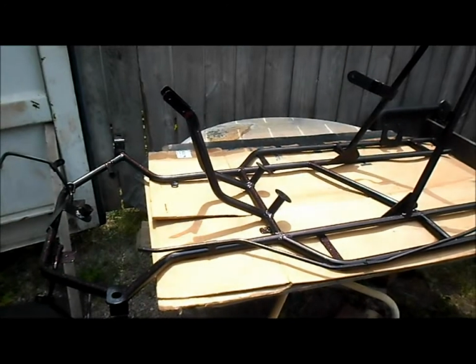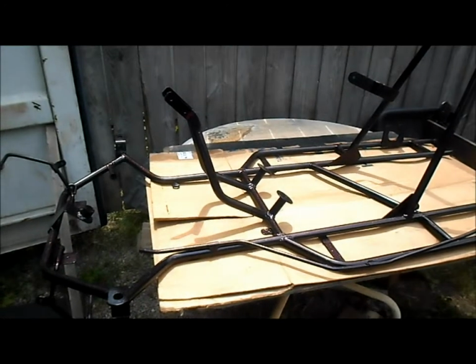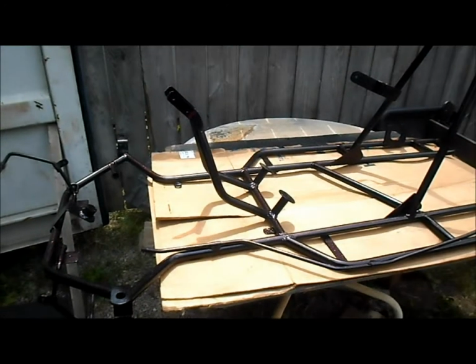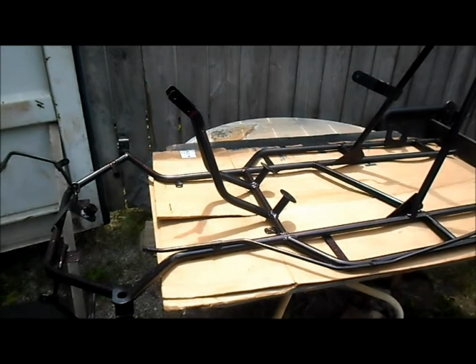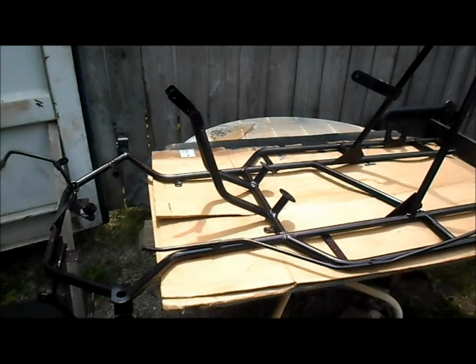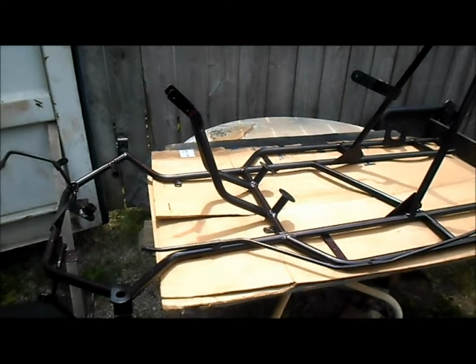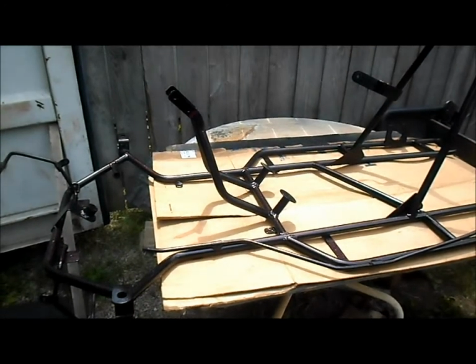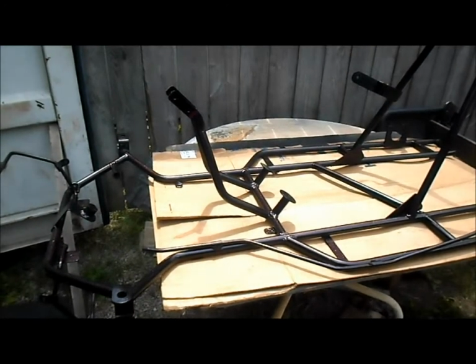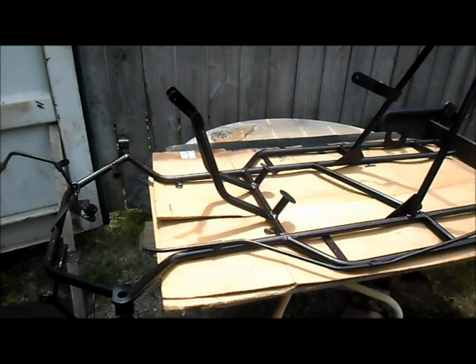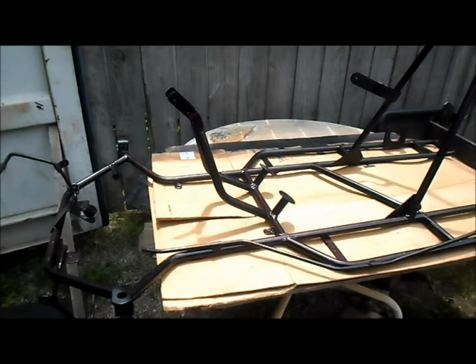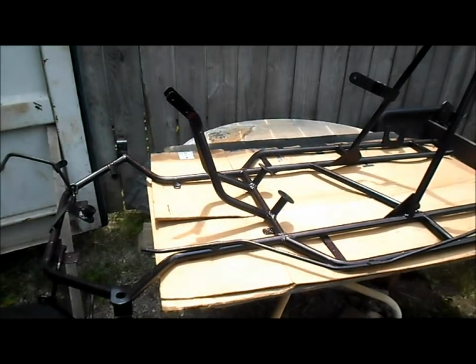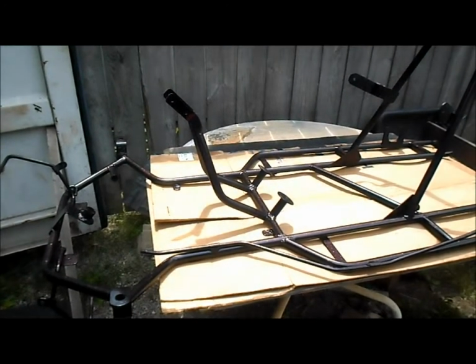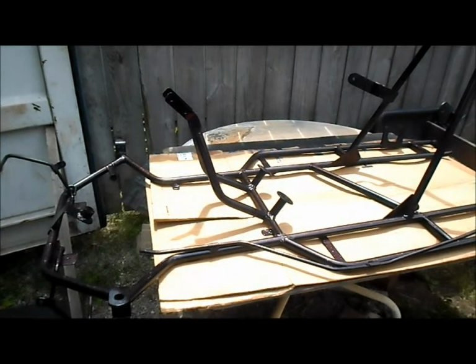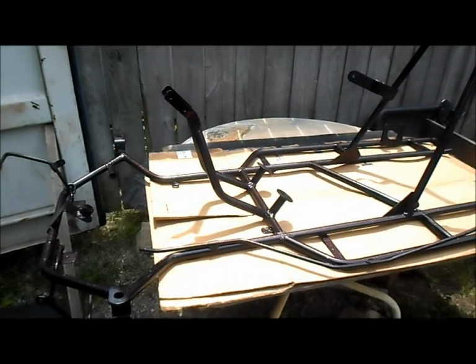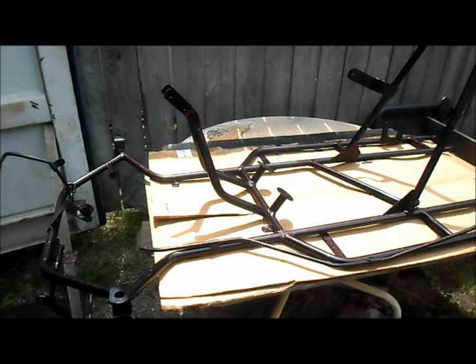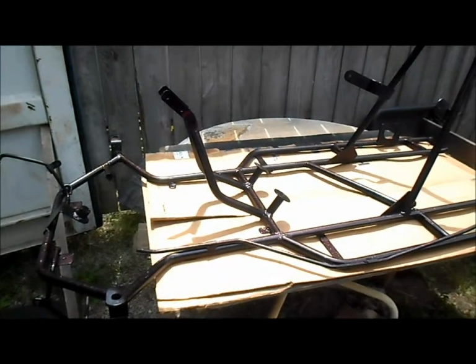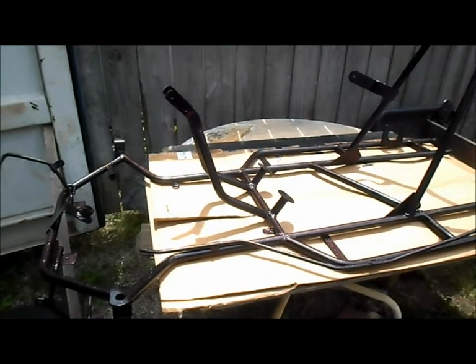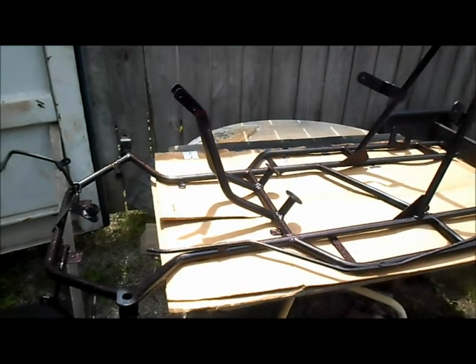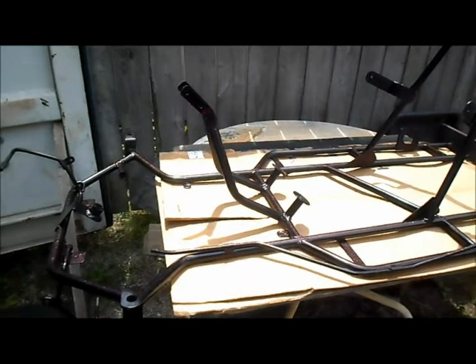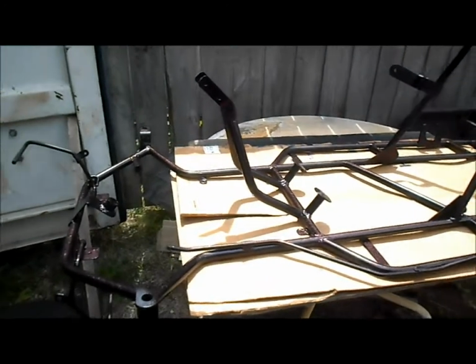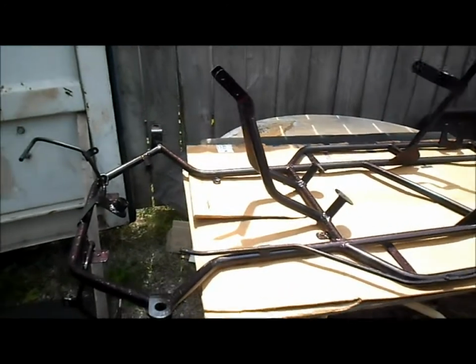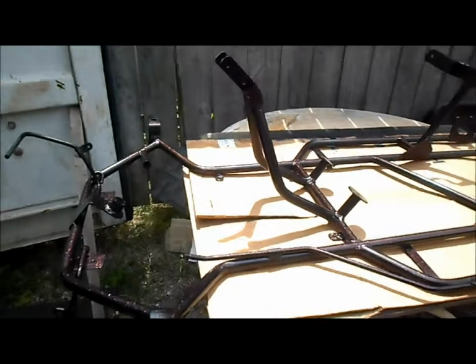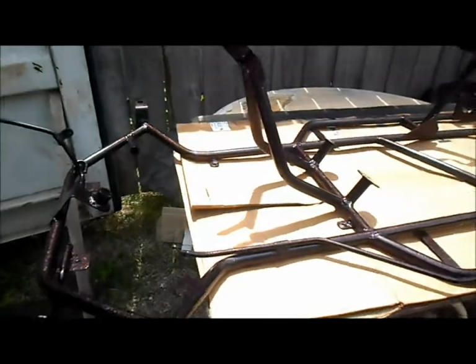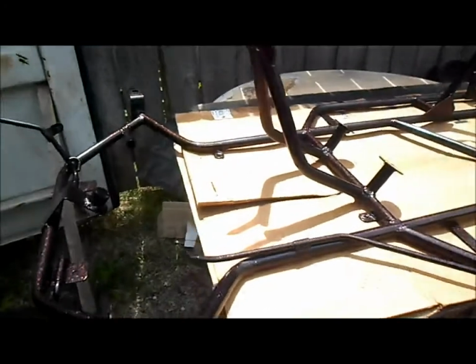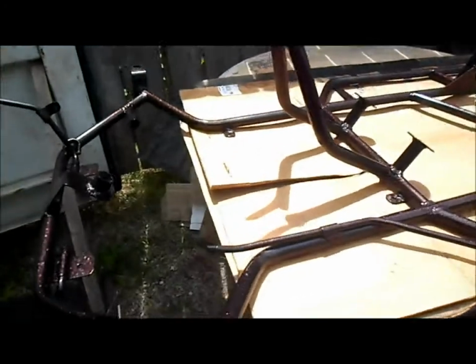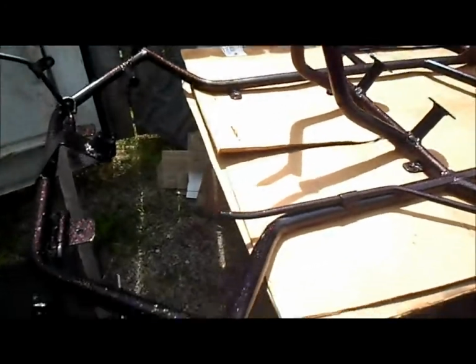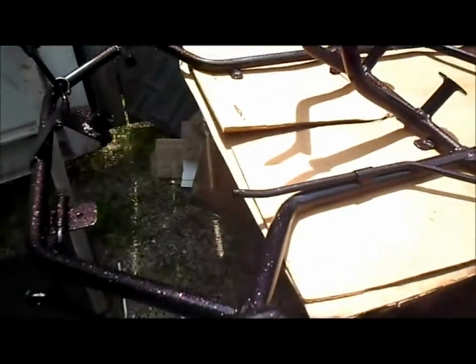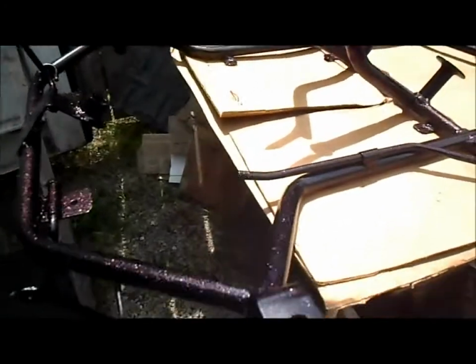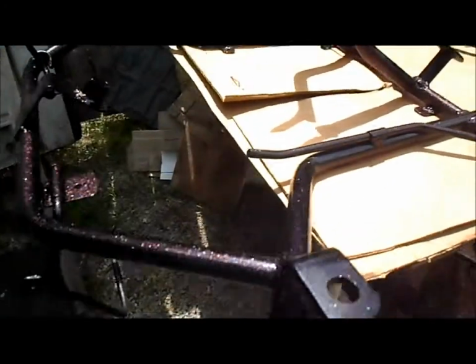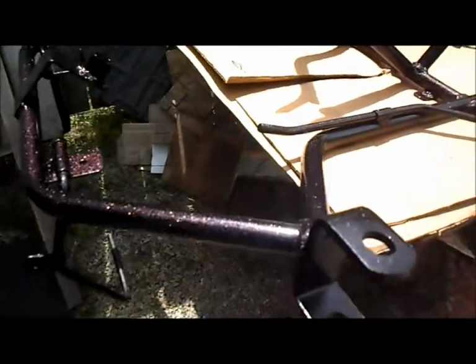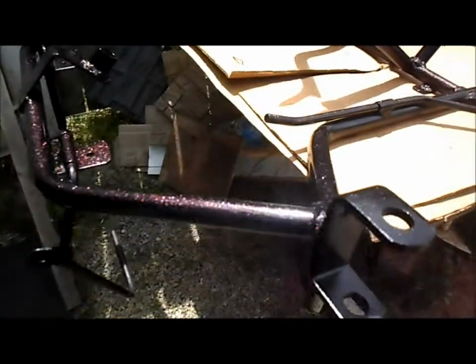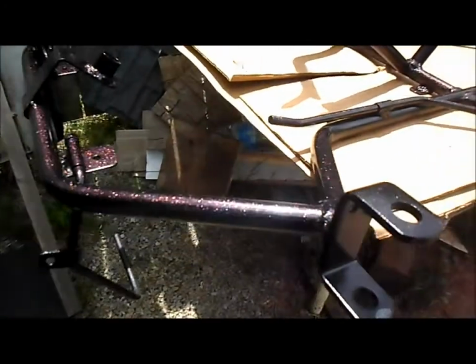Well, we got our Excalibur frame all painted up. Got her out here in the sunshine.